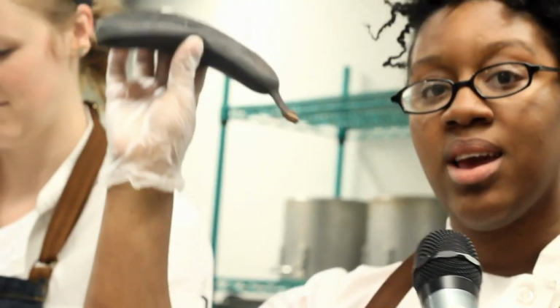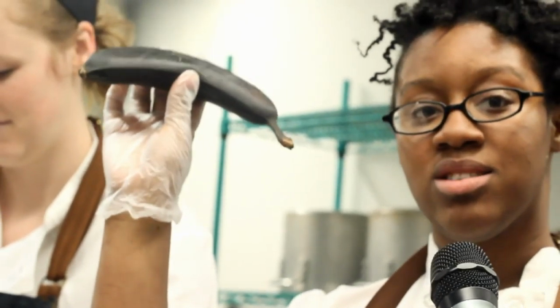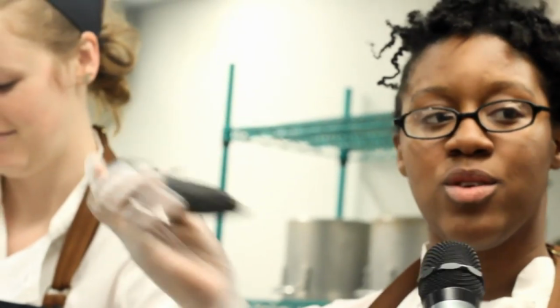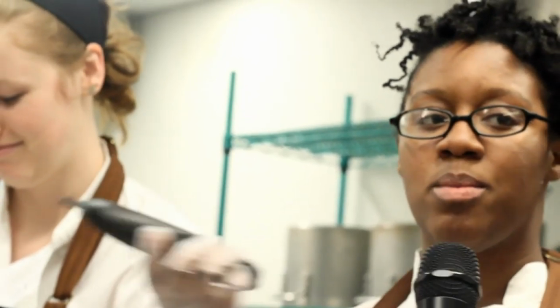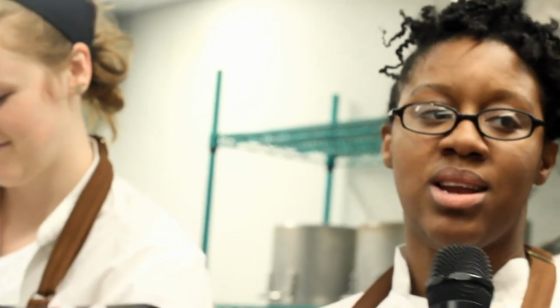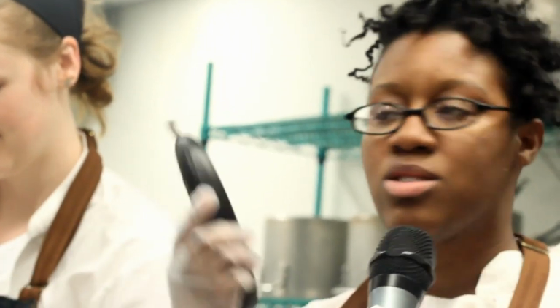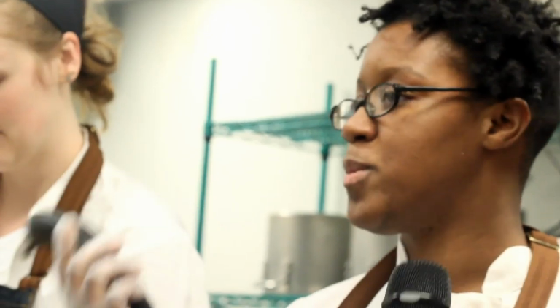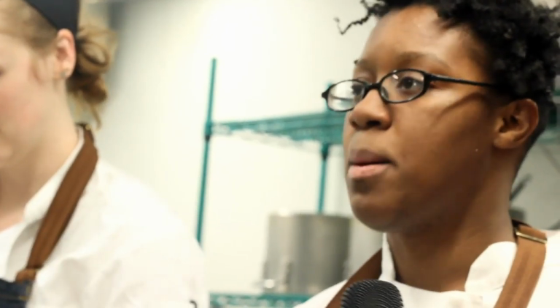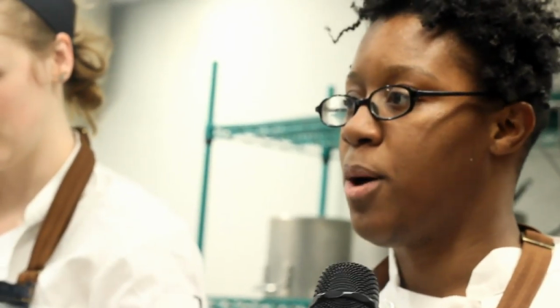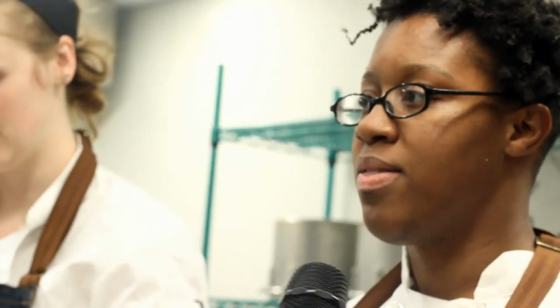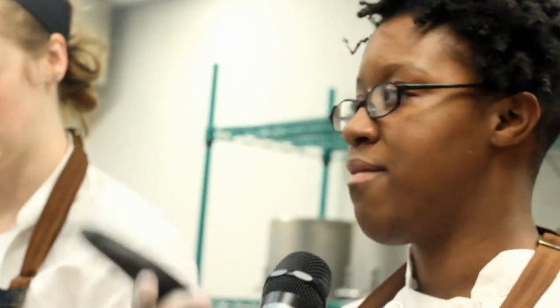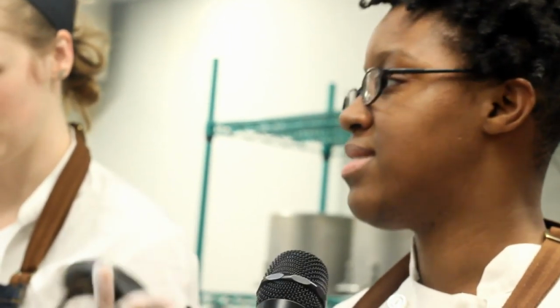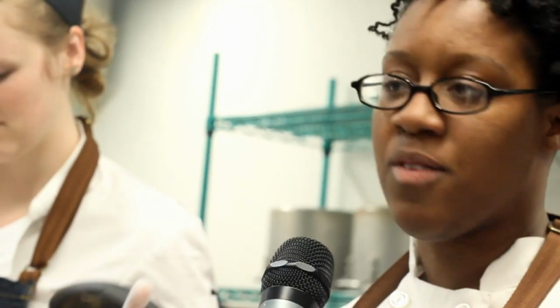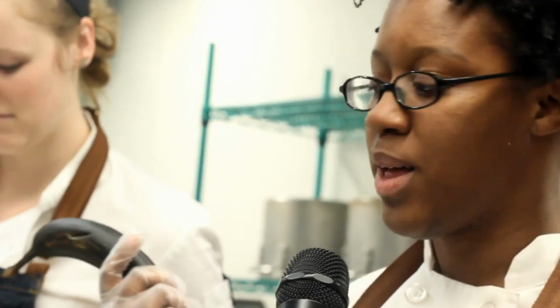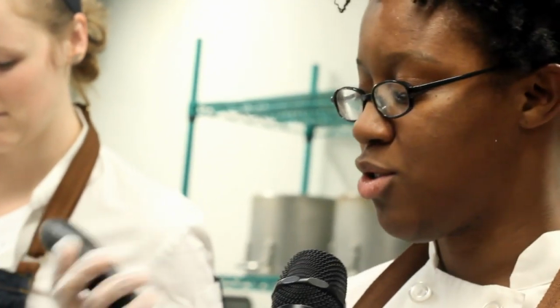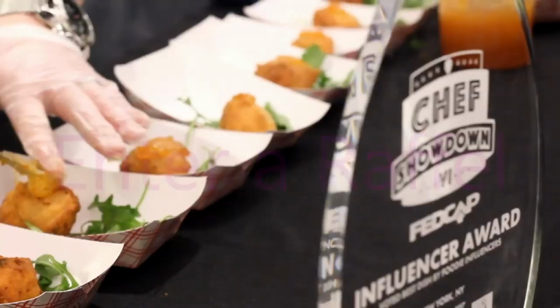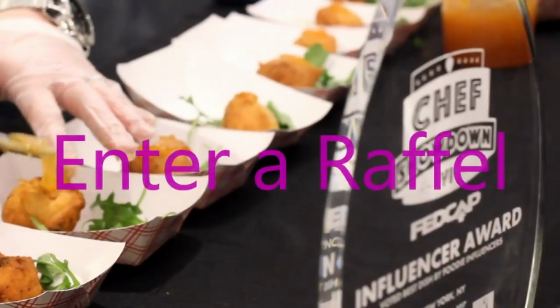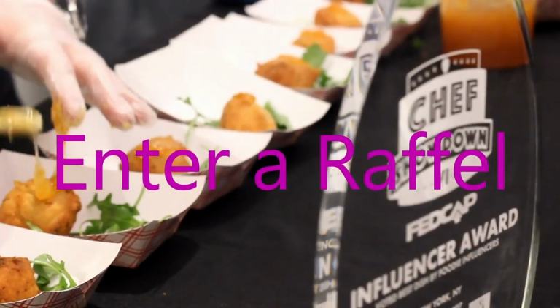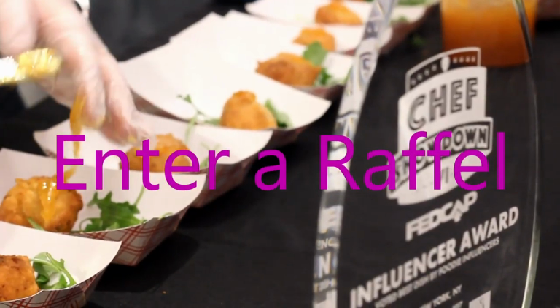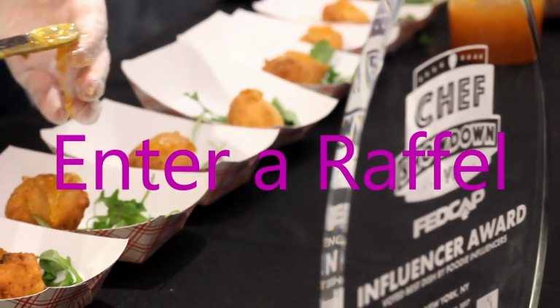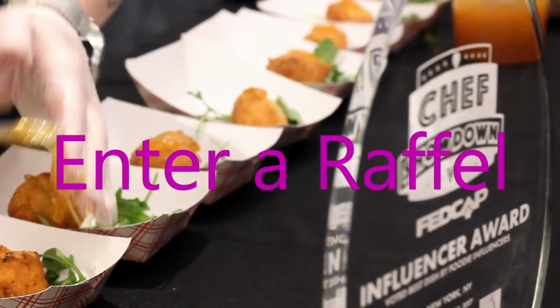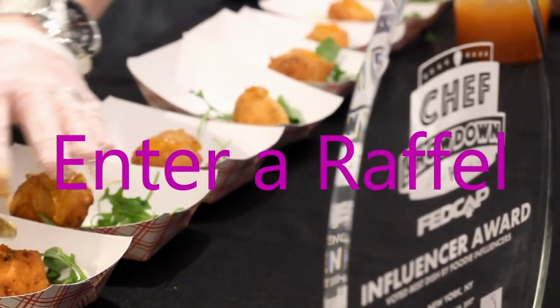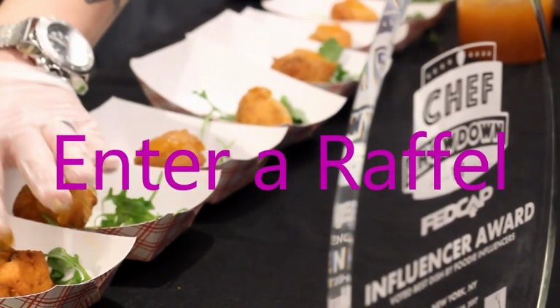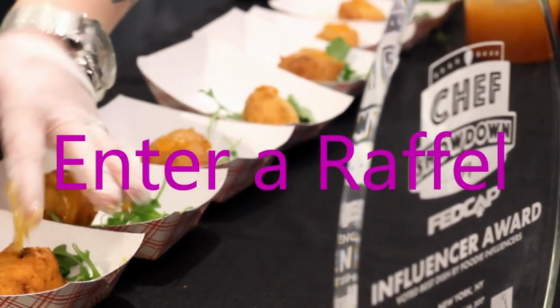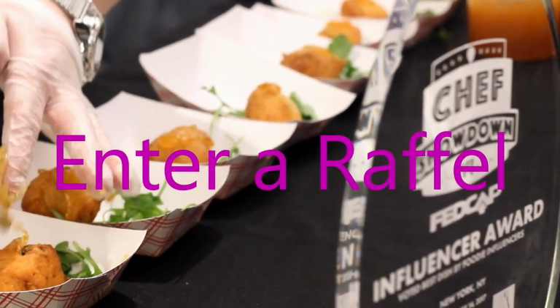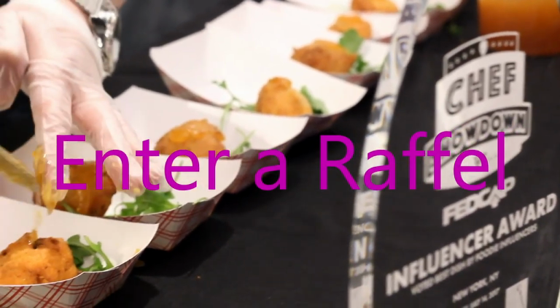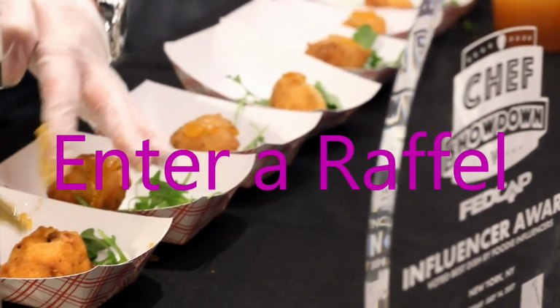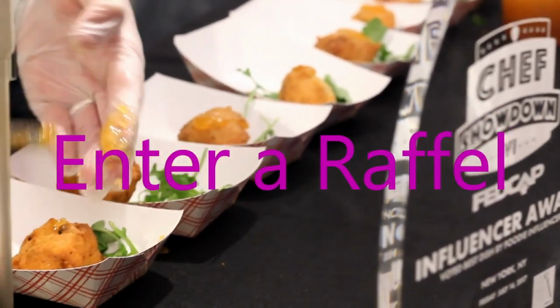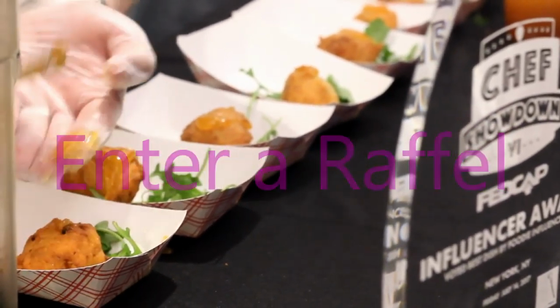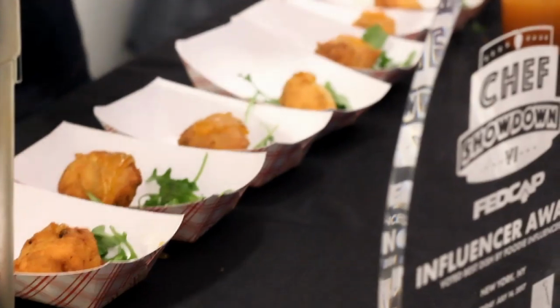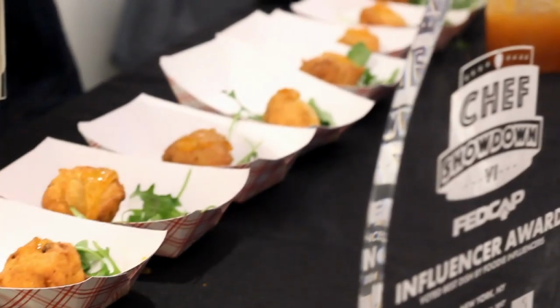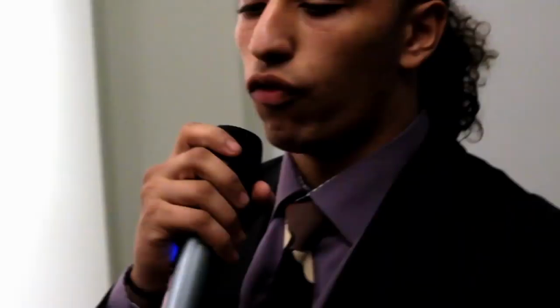Roasted bananas are super simple — very self-explanatory. You take the banana and put it in the oven. The temperature is around 375, maybe 225... somewhere in that range.